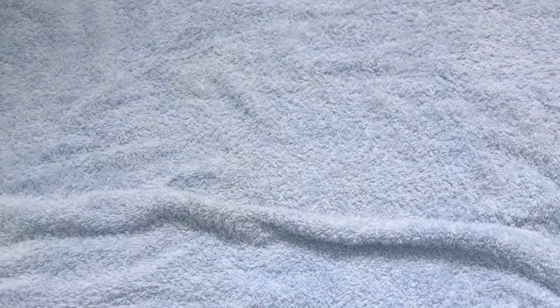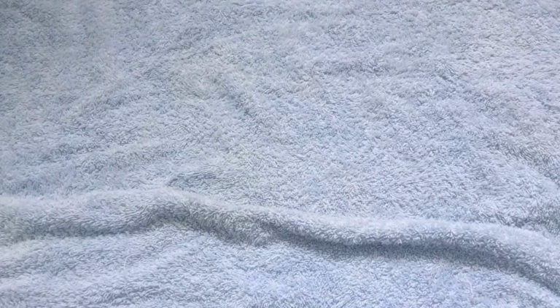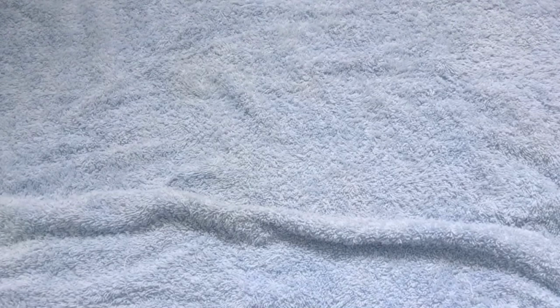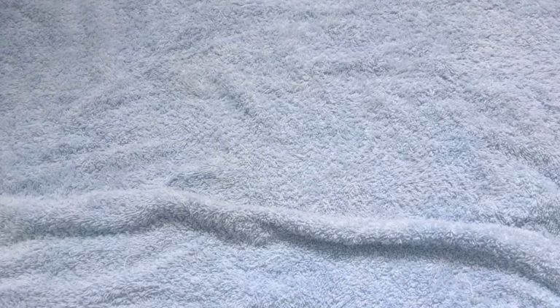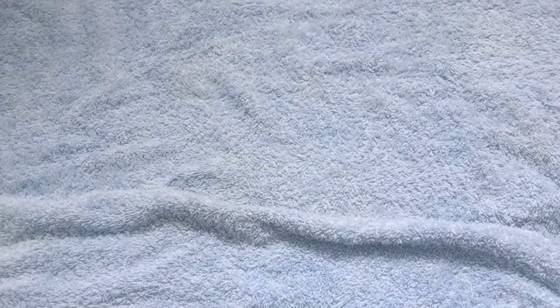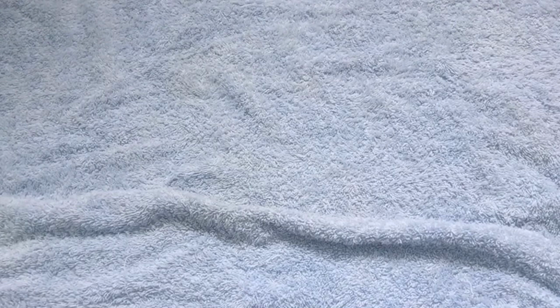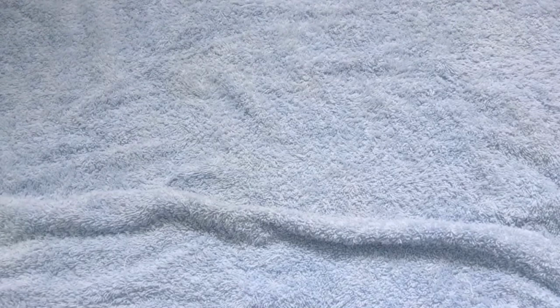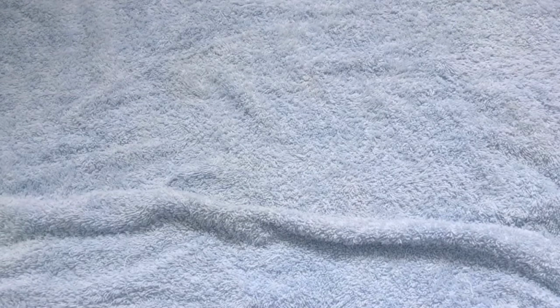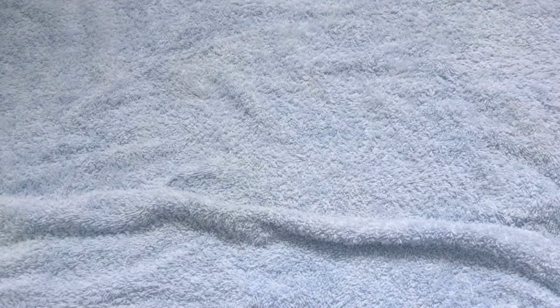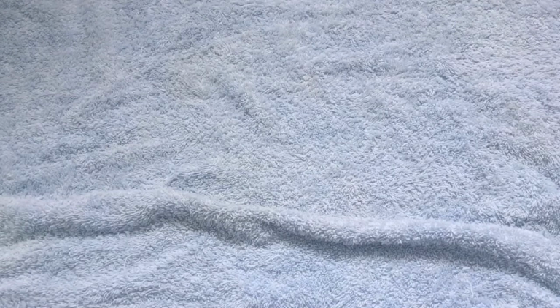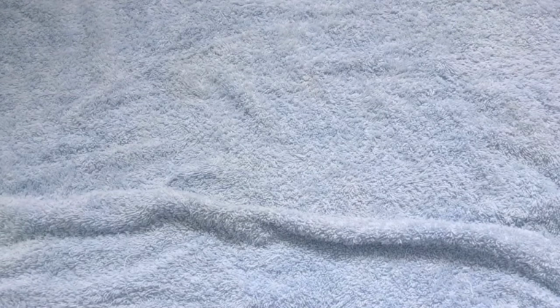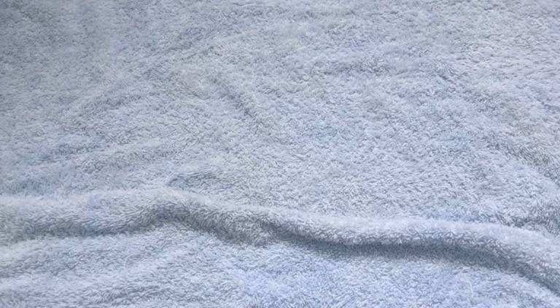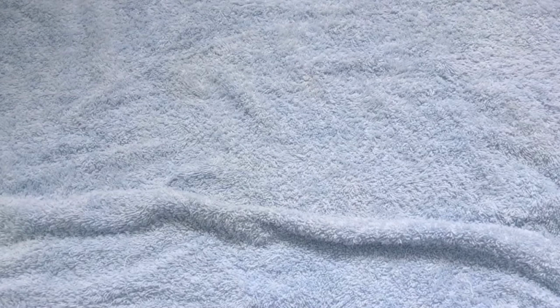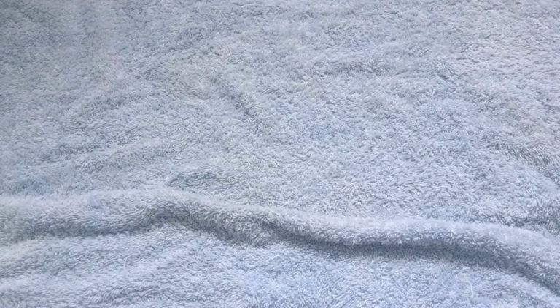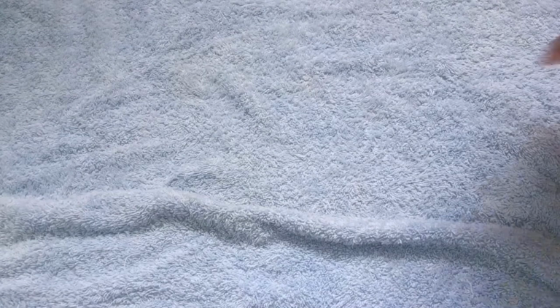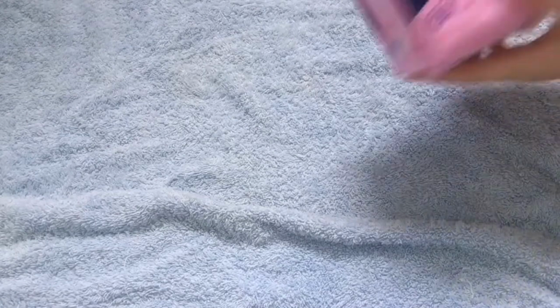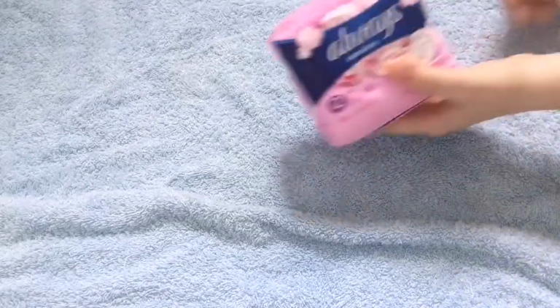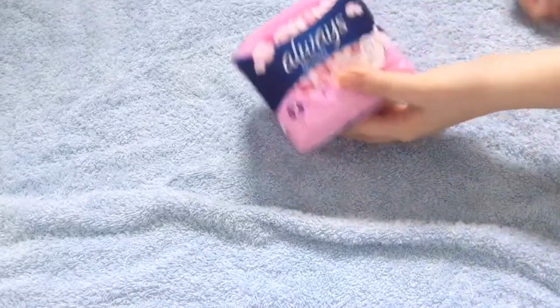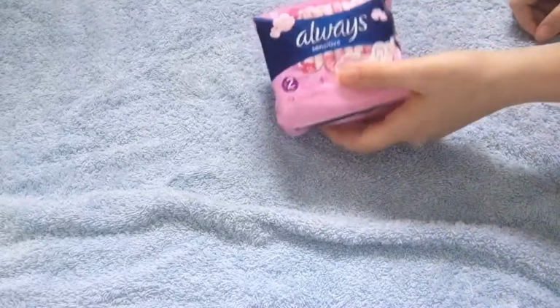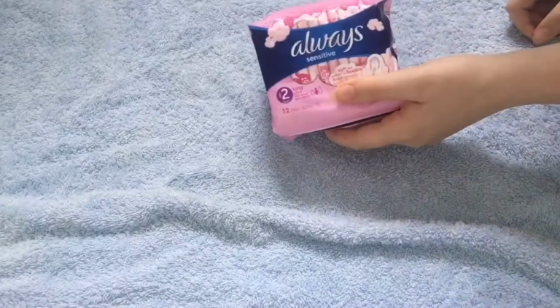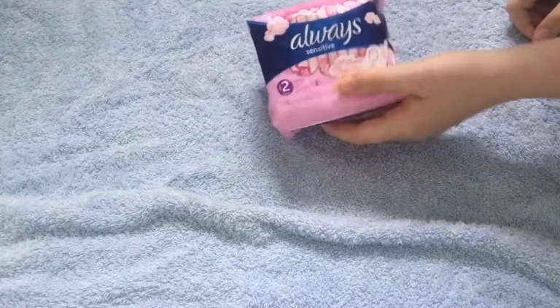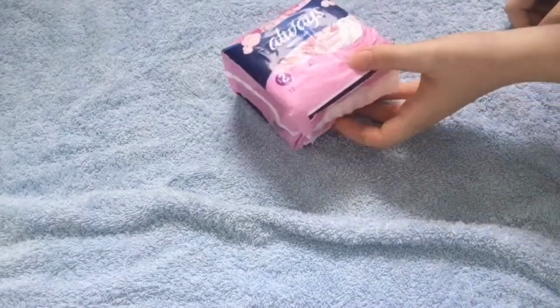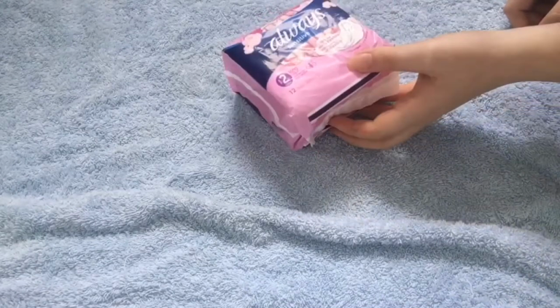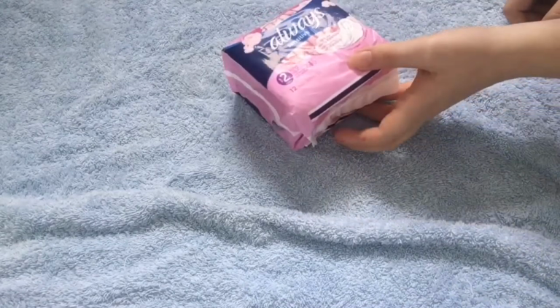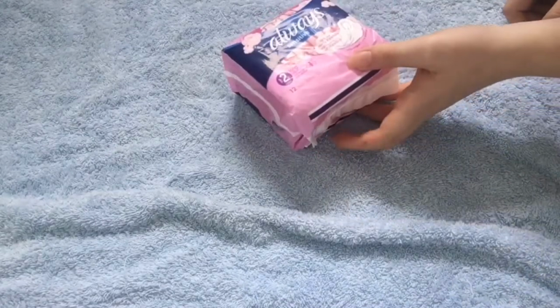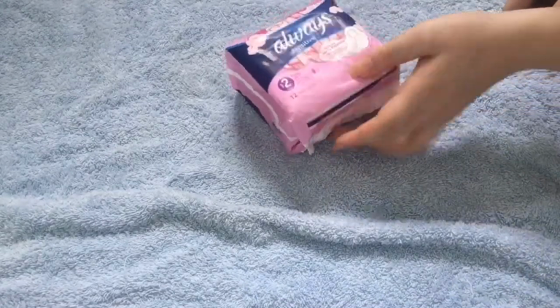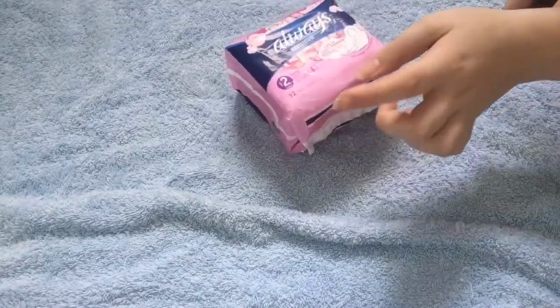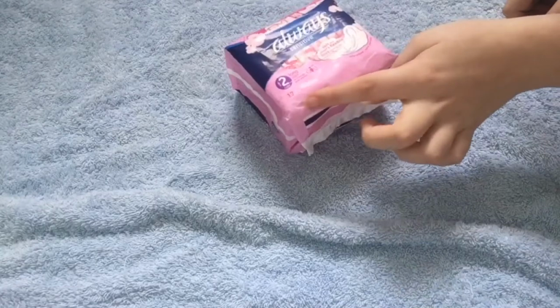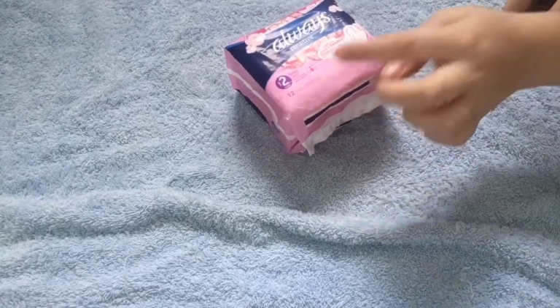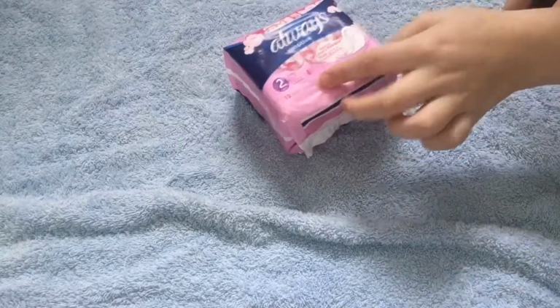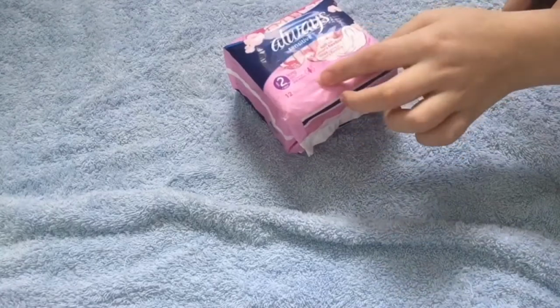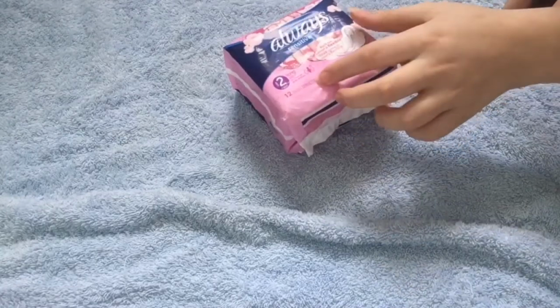Next I went into Poundland, and I only got one thing — the Always Sensitive 12 Pads Long.